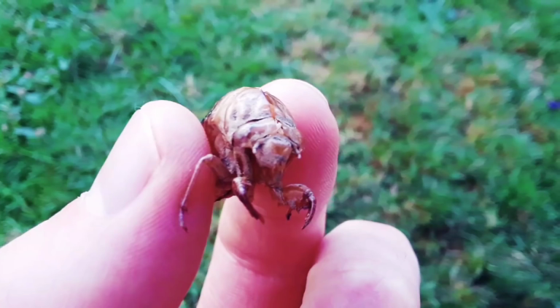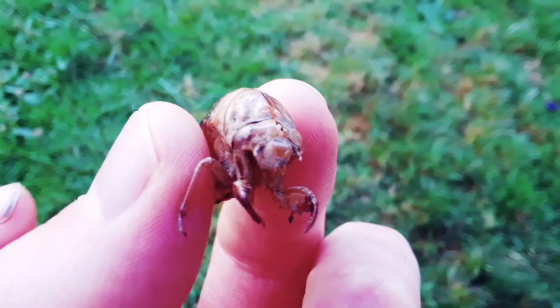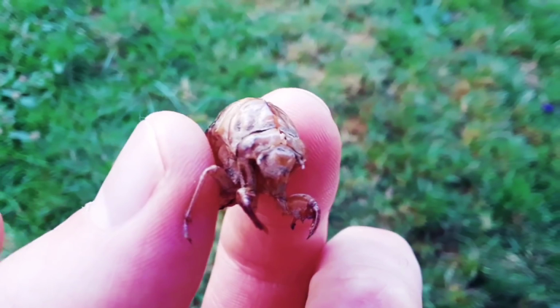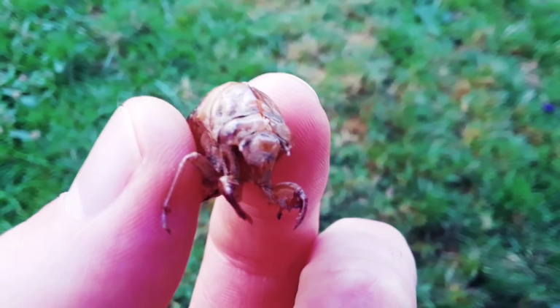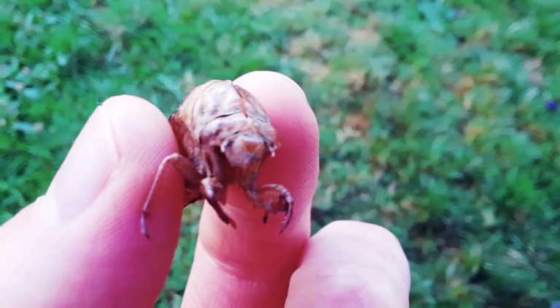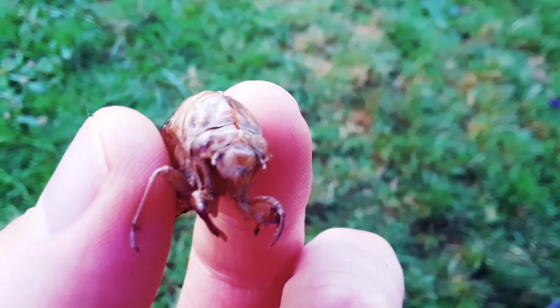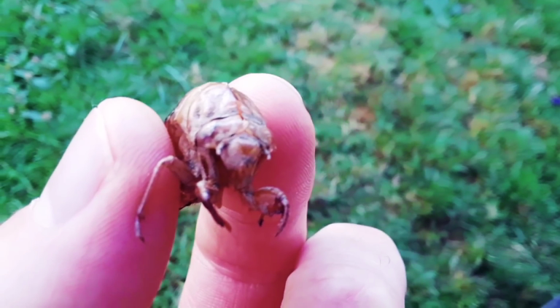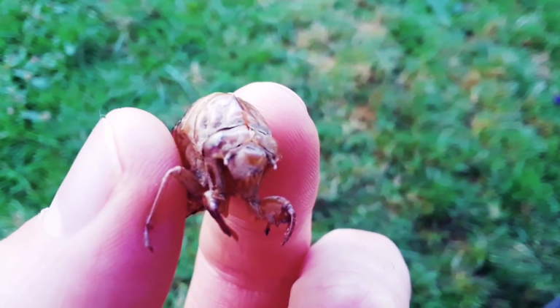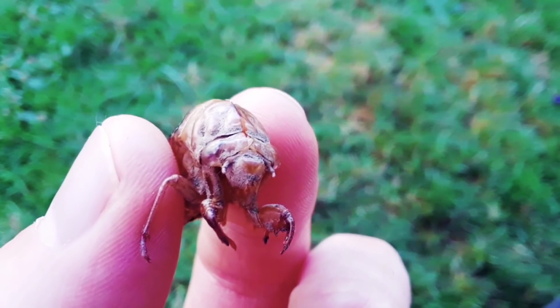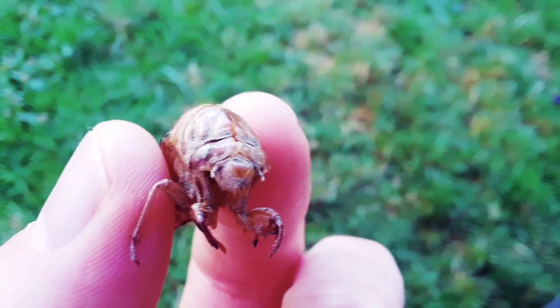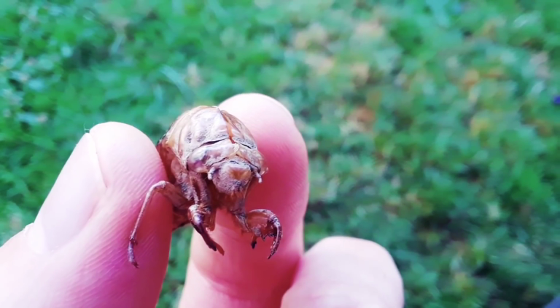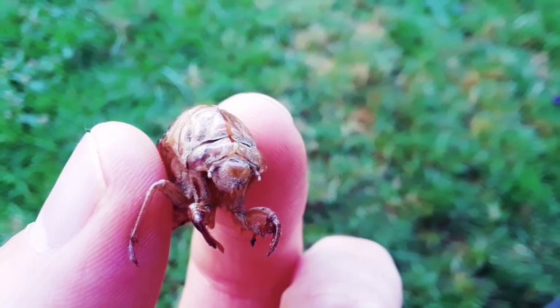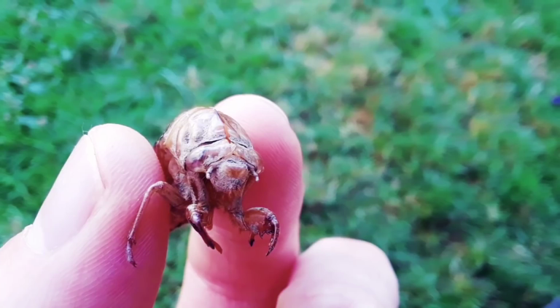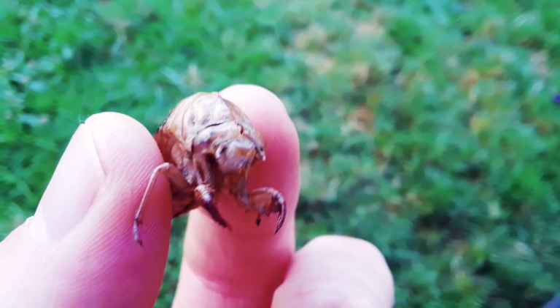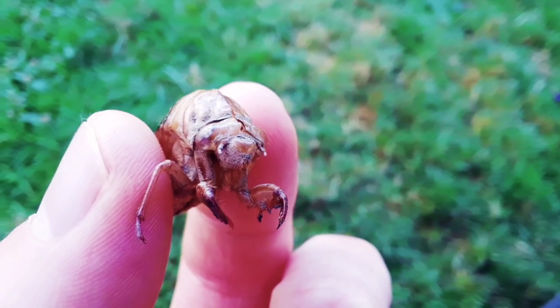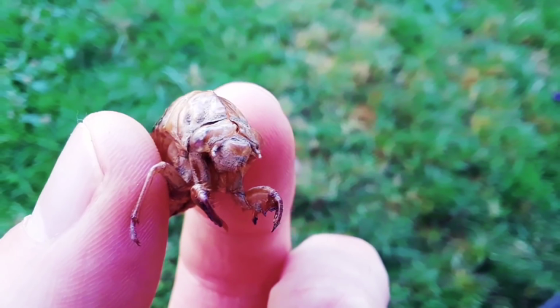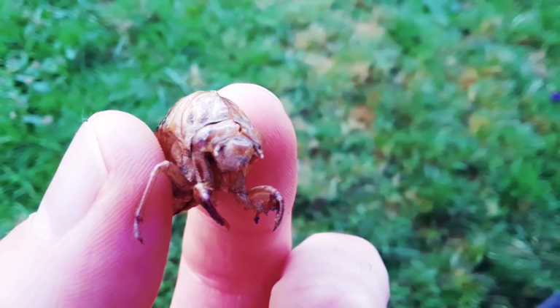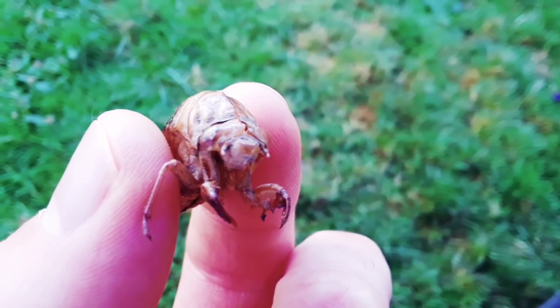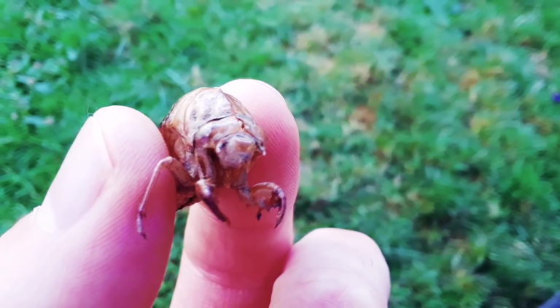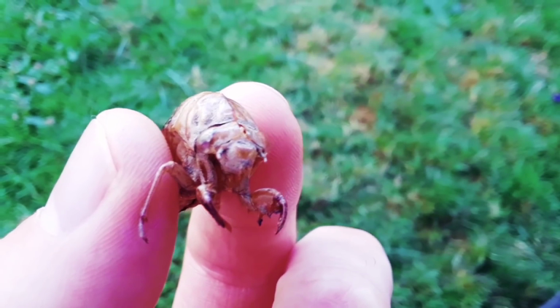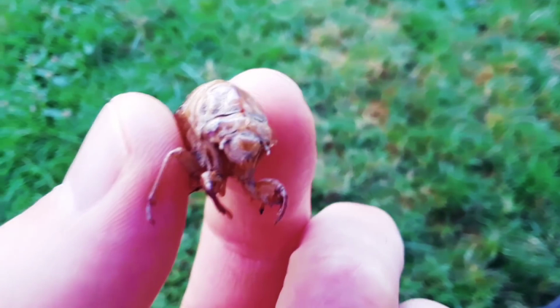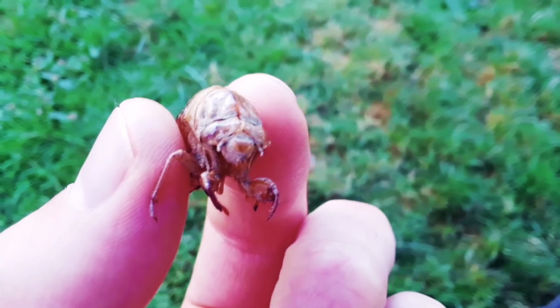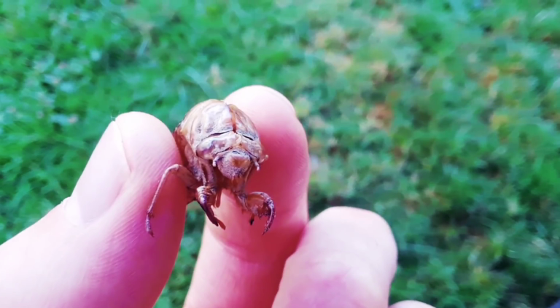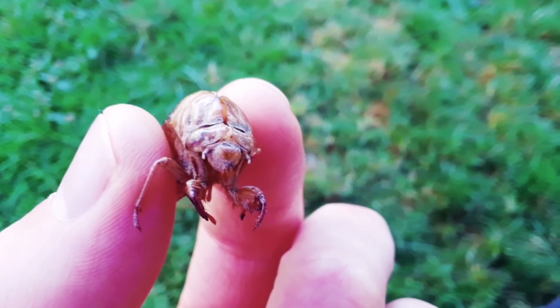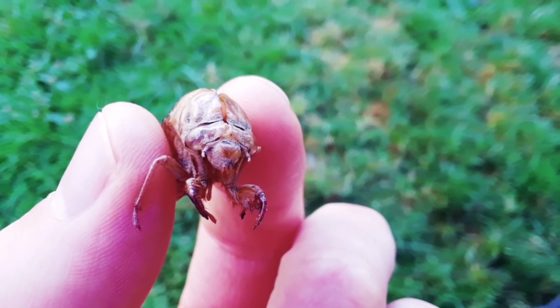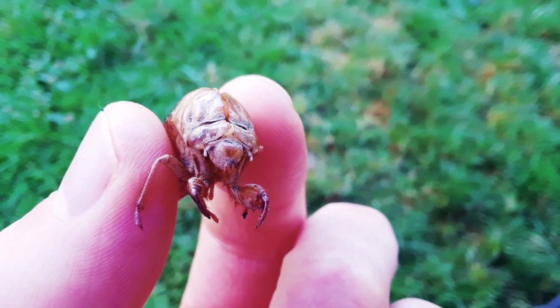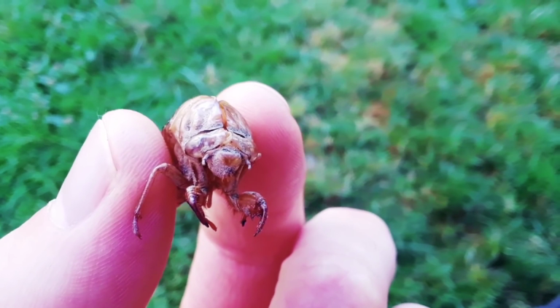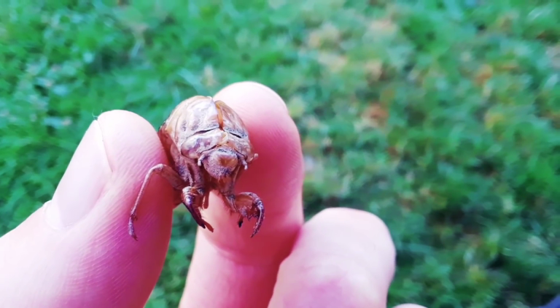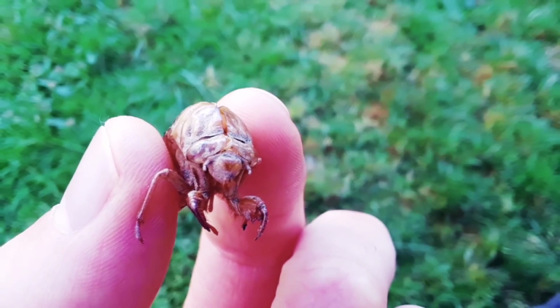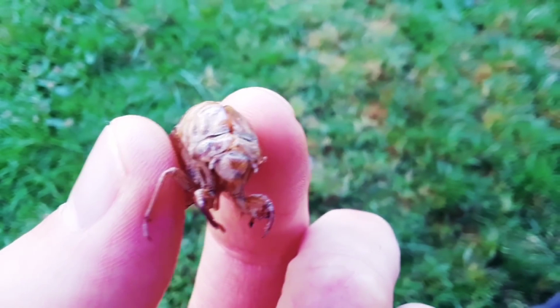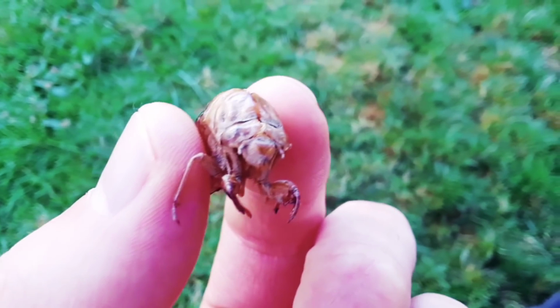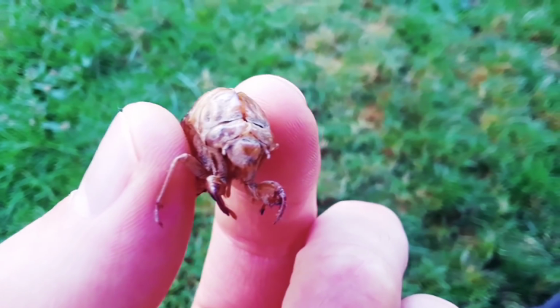This is brown. It's an insect called a cicada shell.